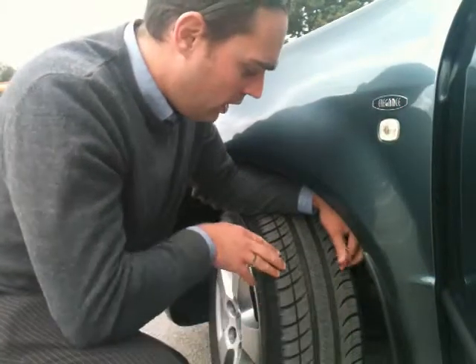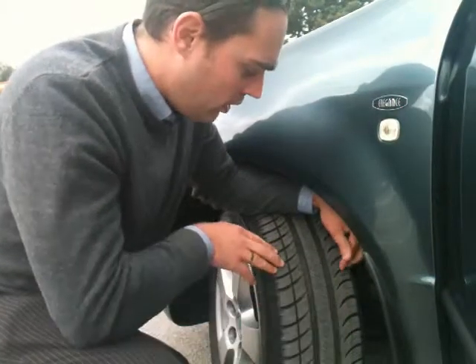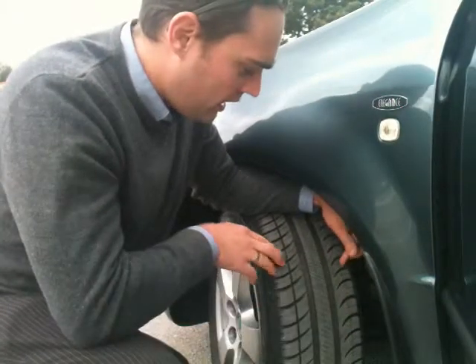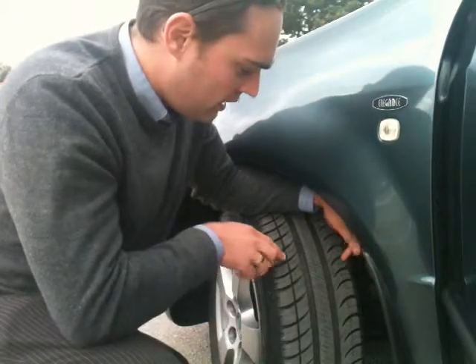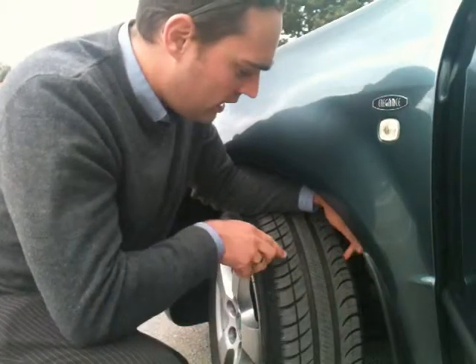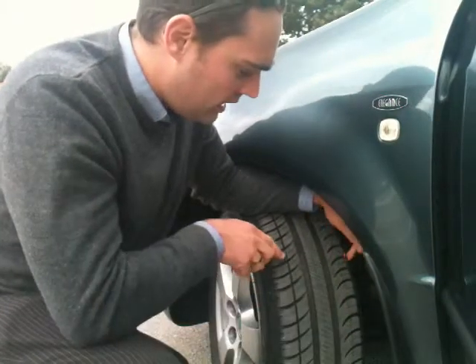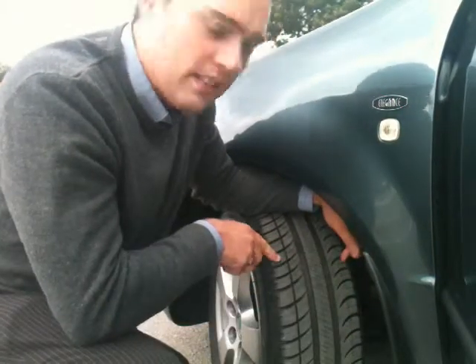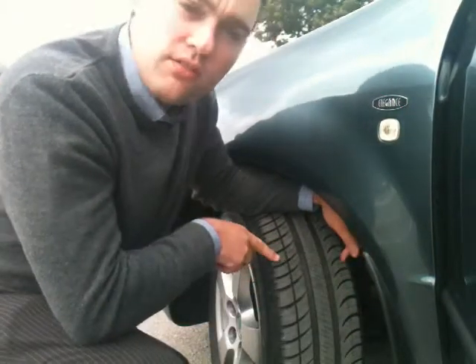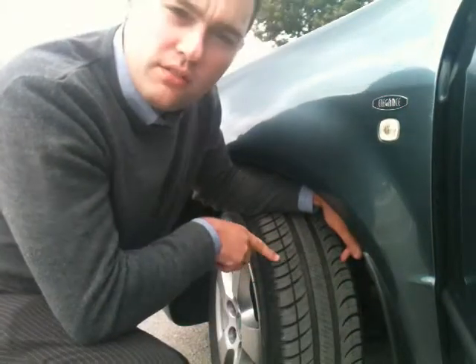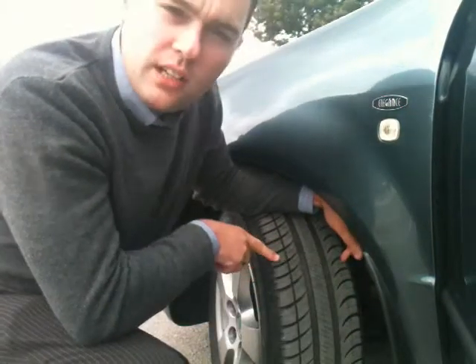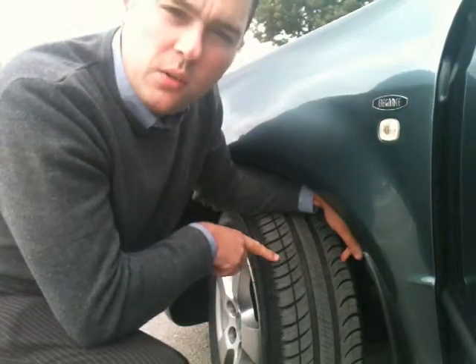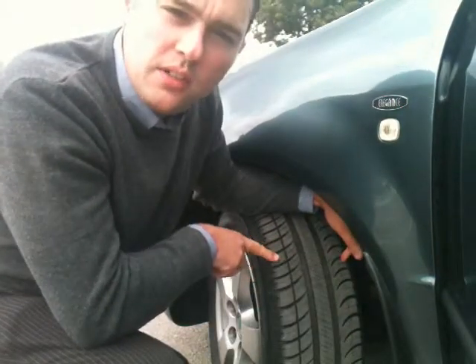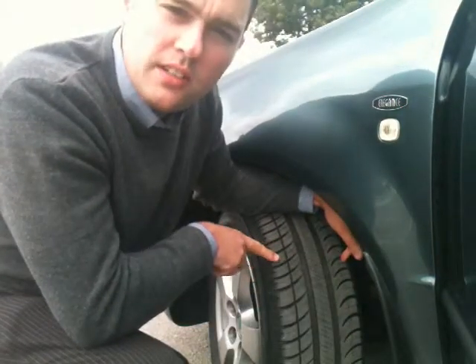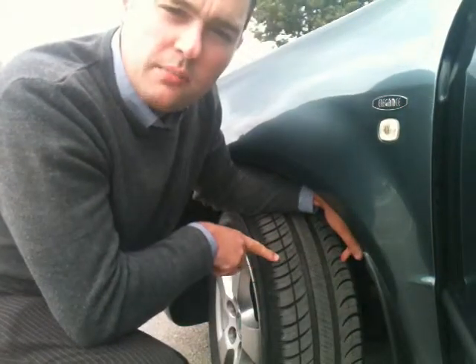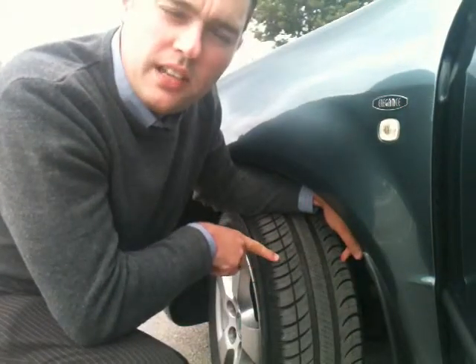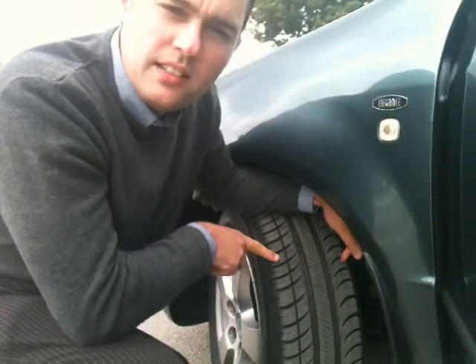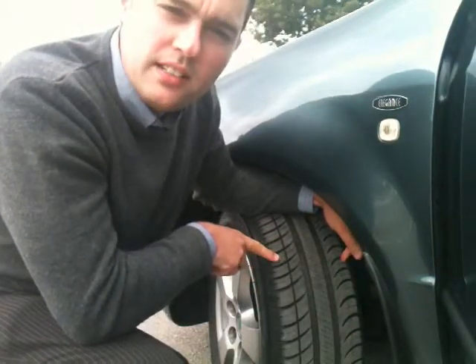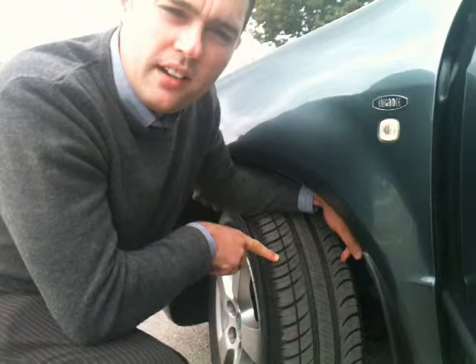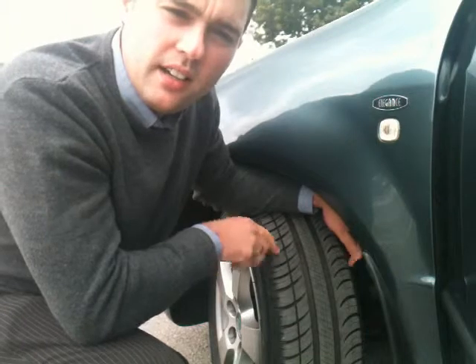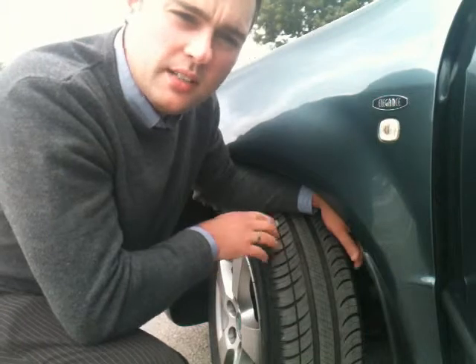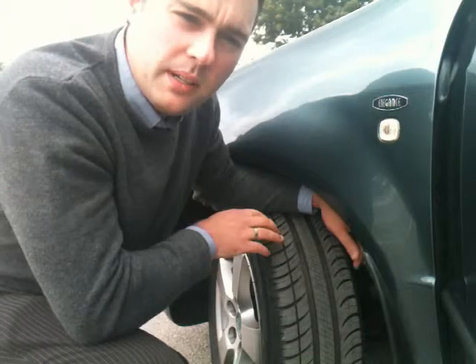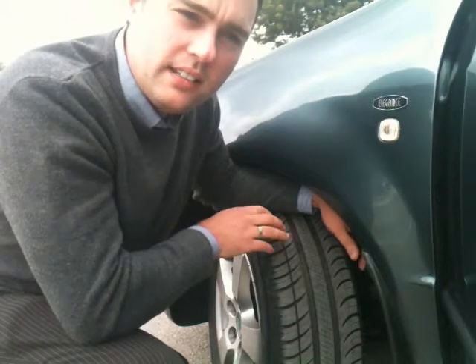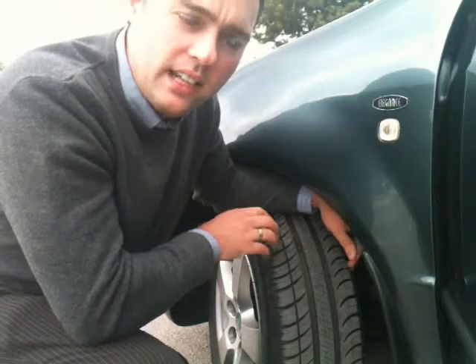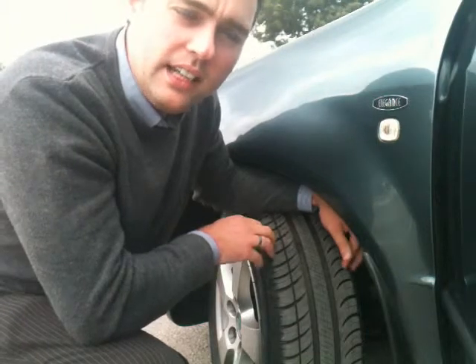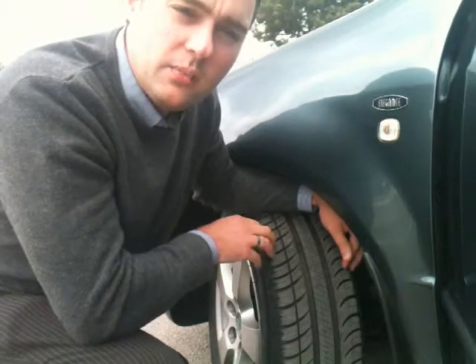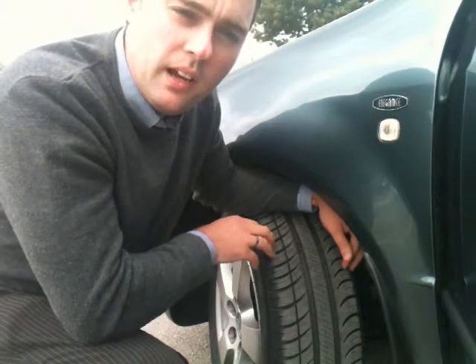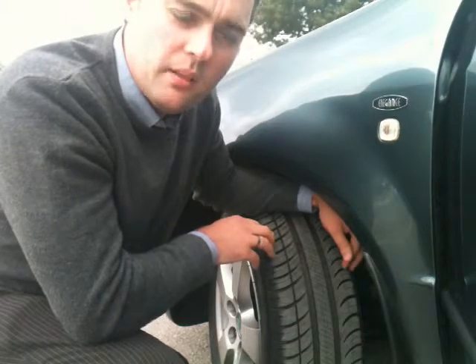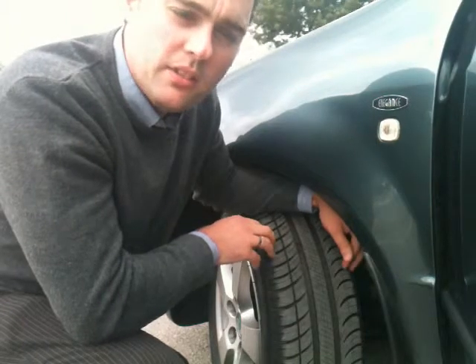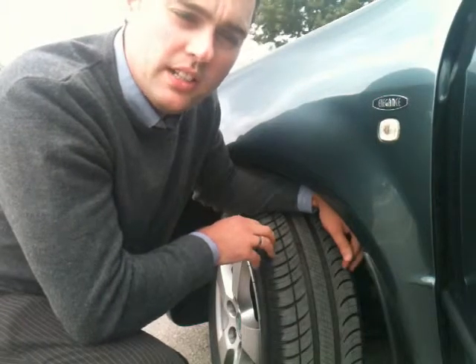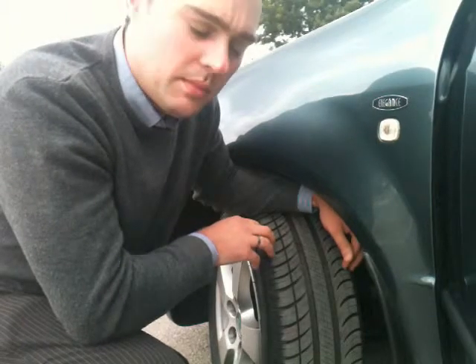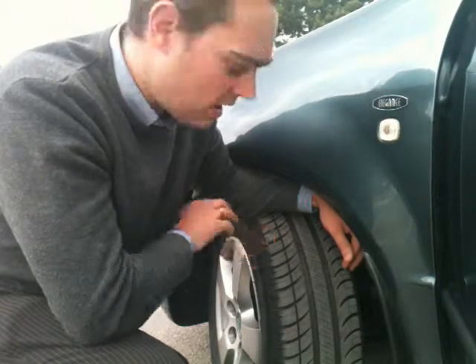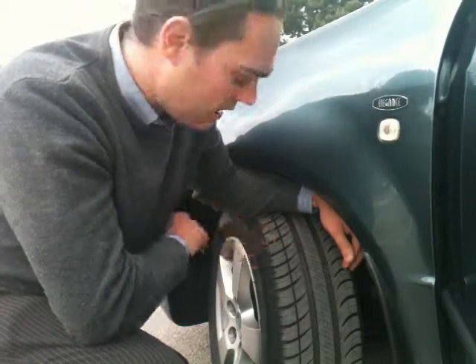We're looking at the central three-quarters of the breadth of the tyre as being the legal part which needs to be checked.